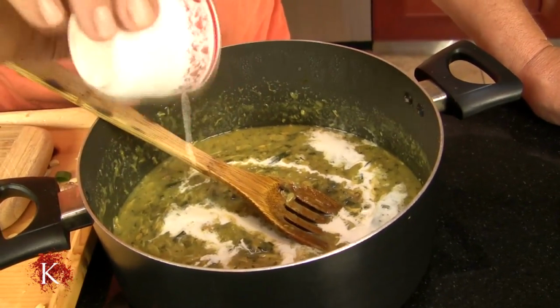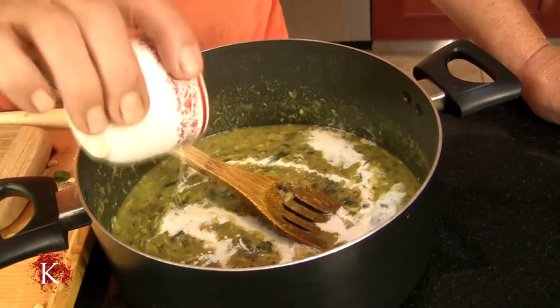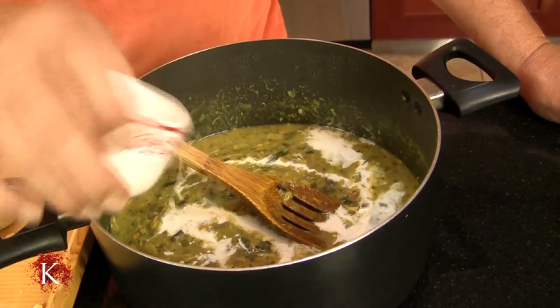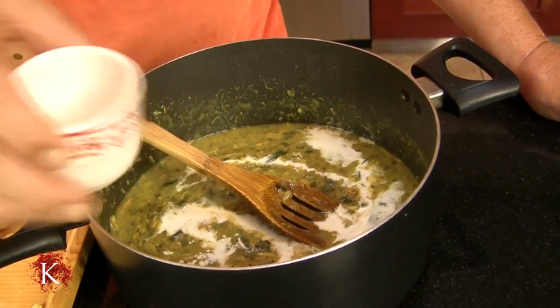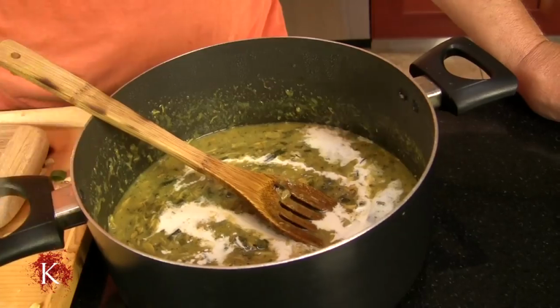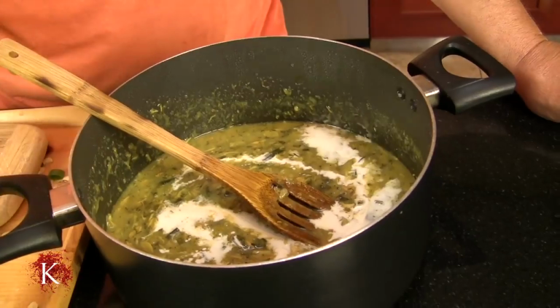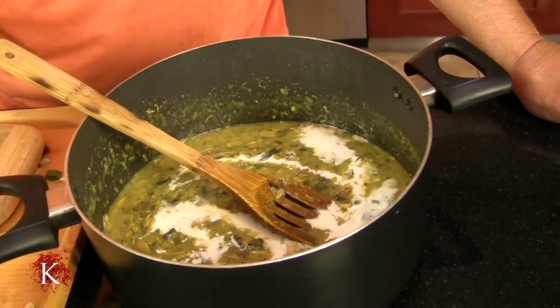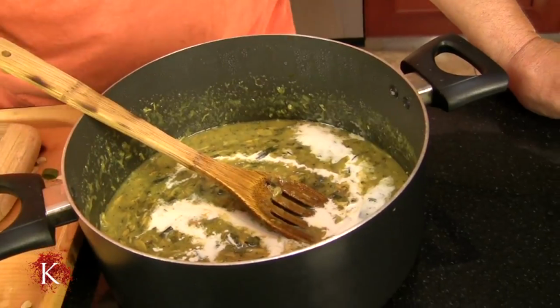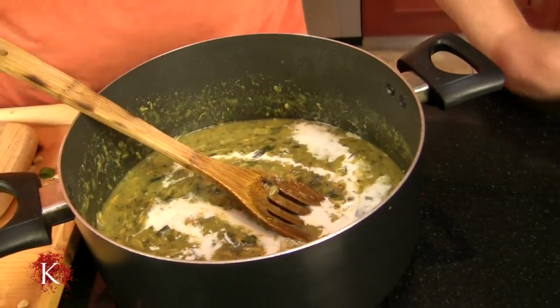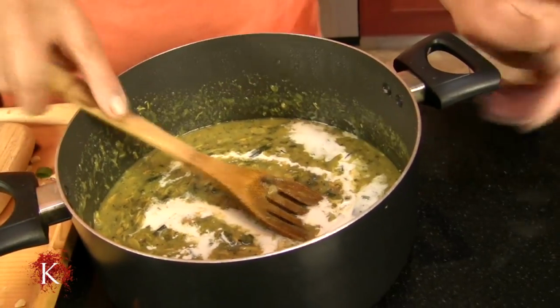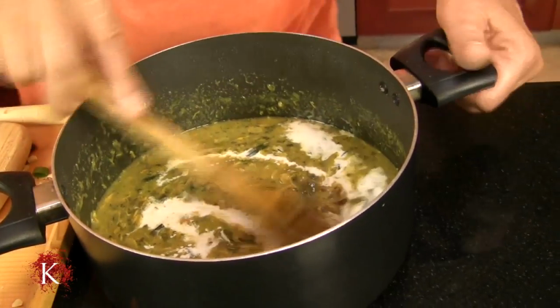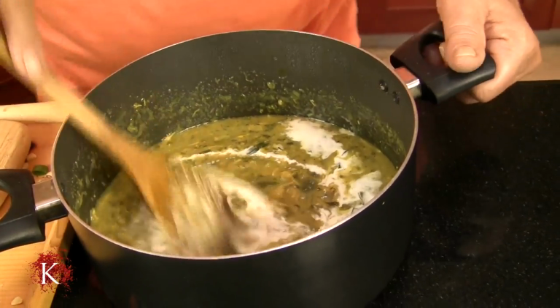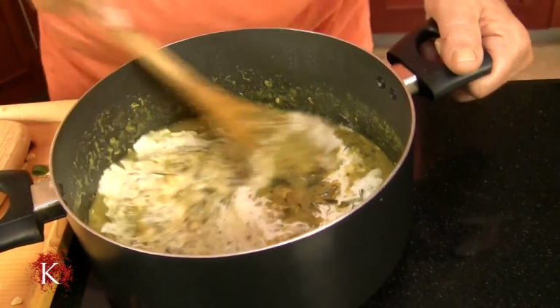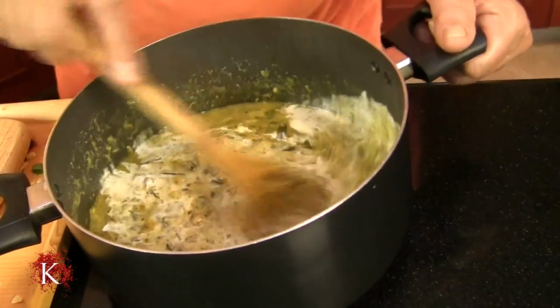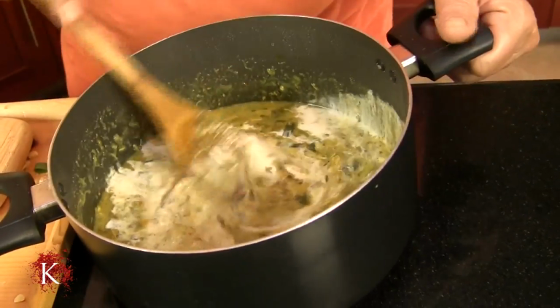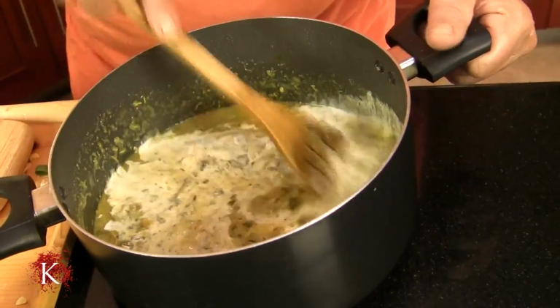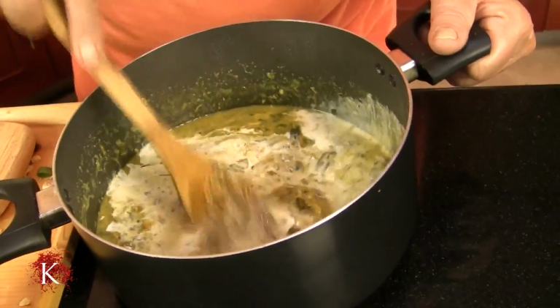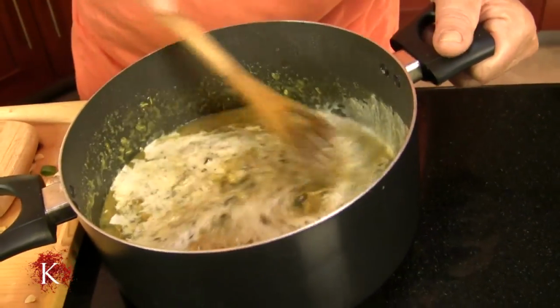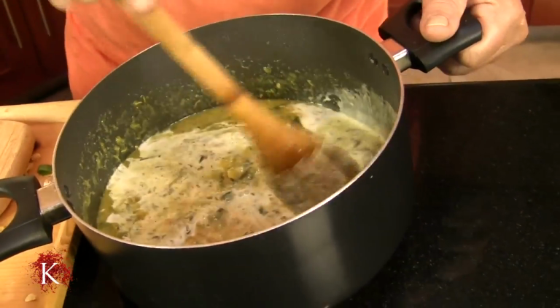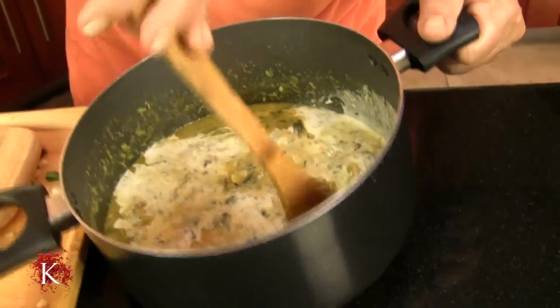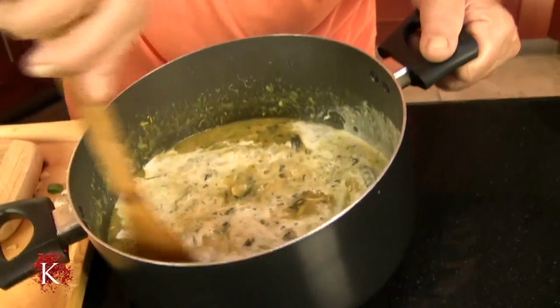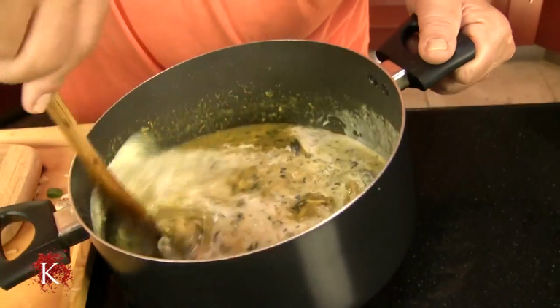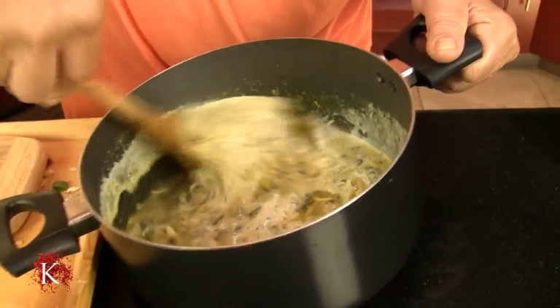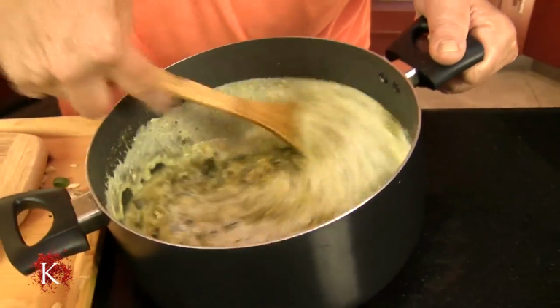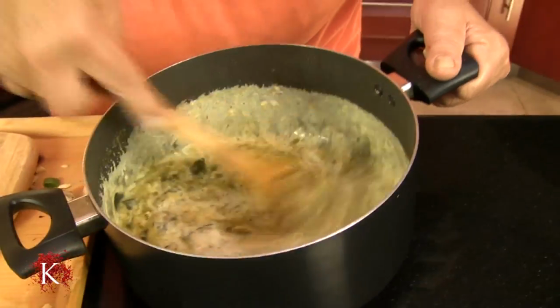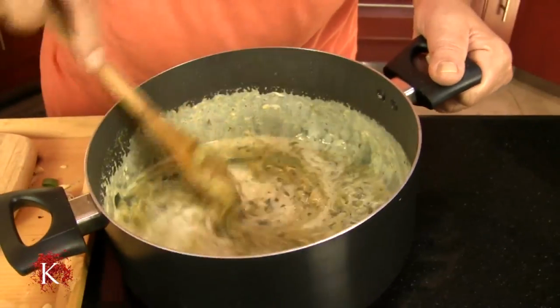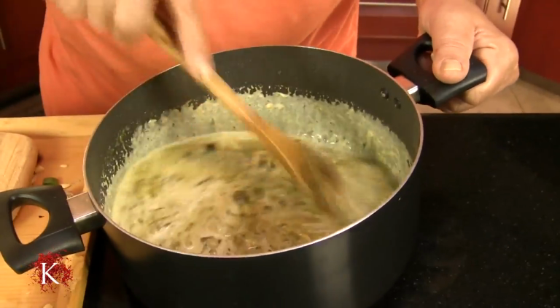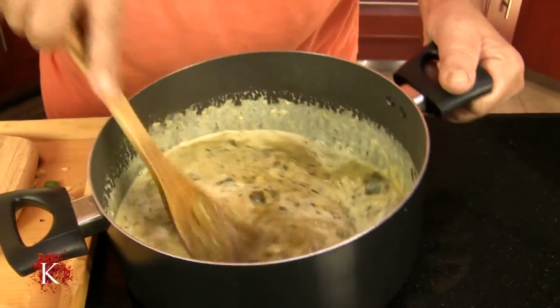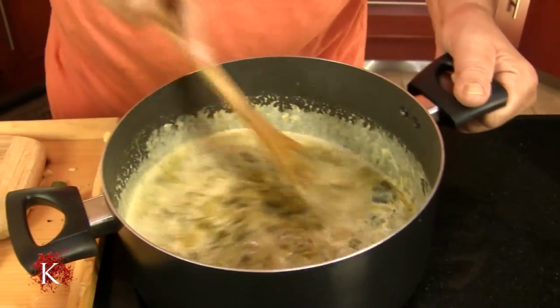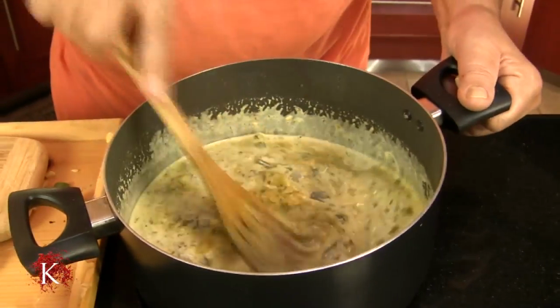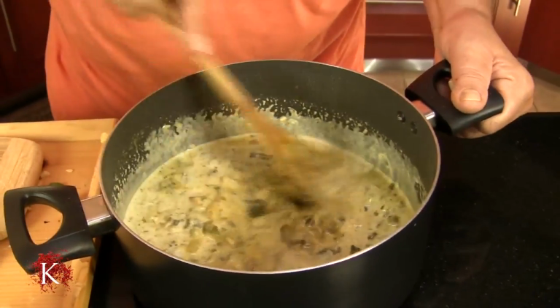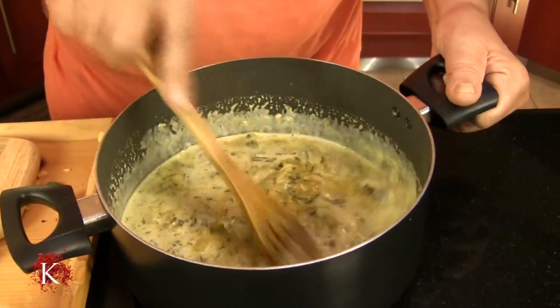You can either use milk, cream, yogurt, whatever you like.